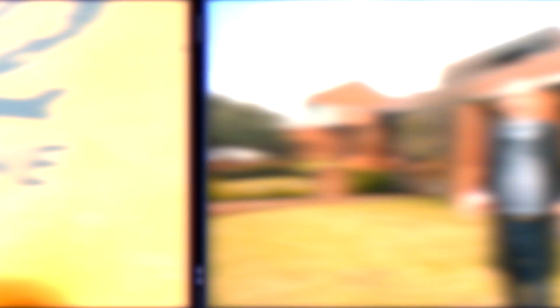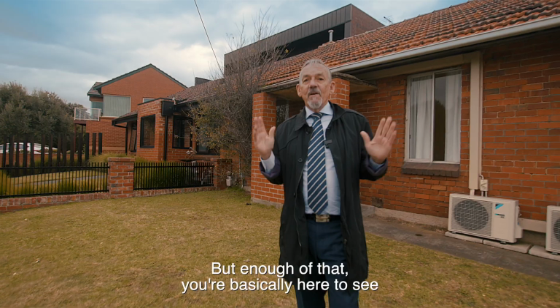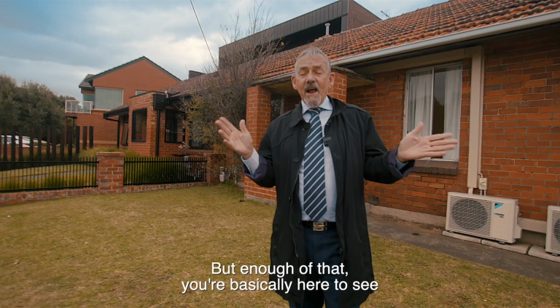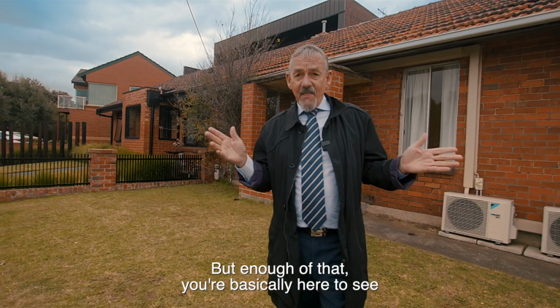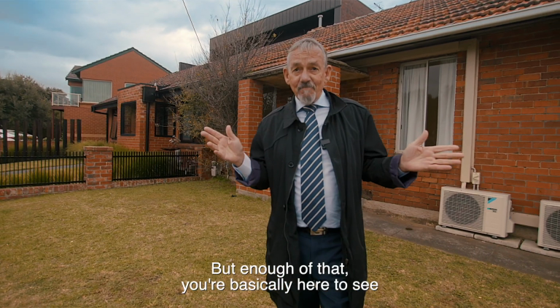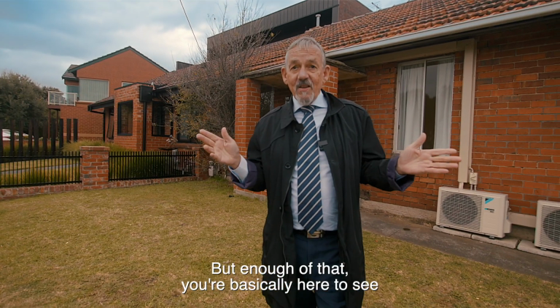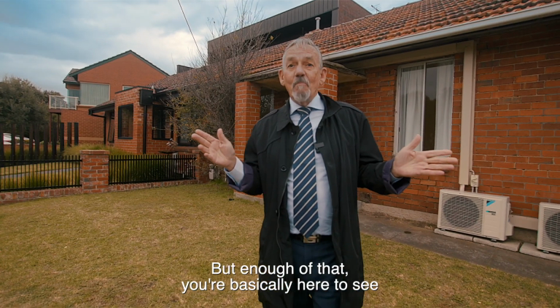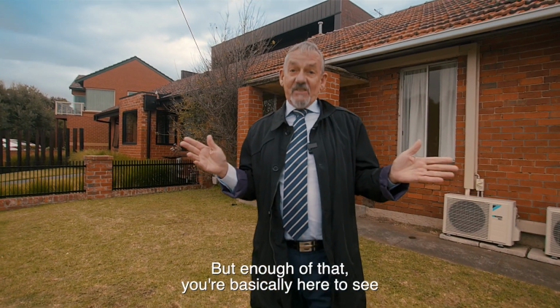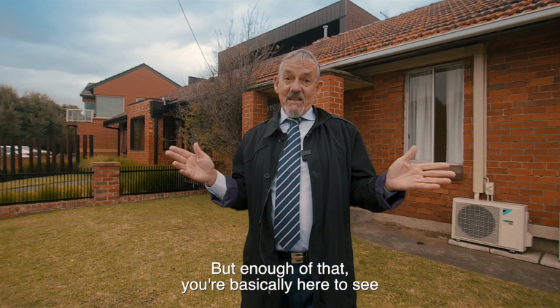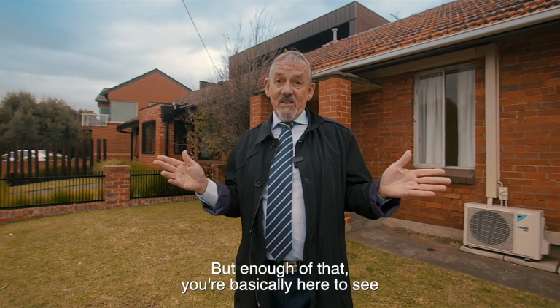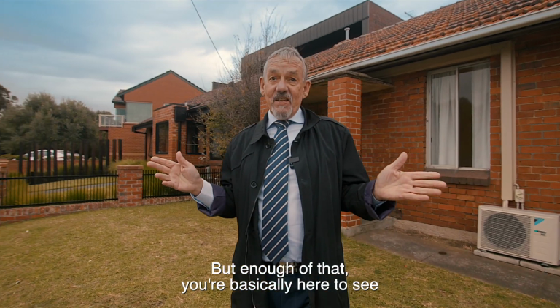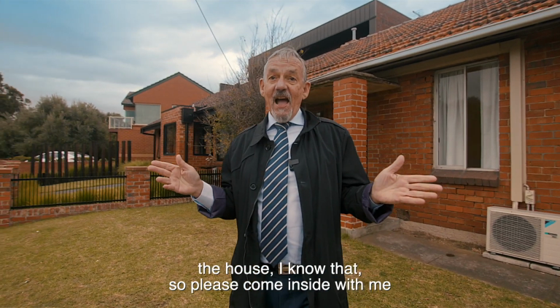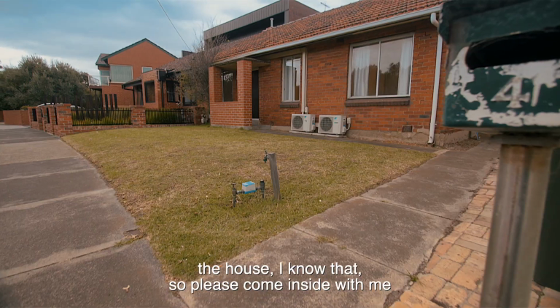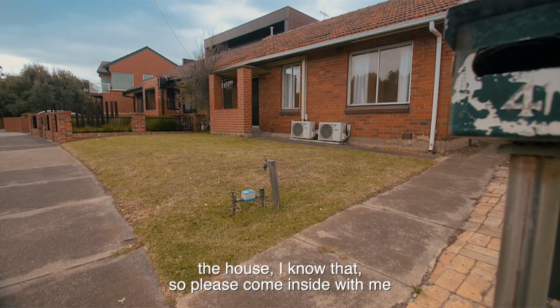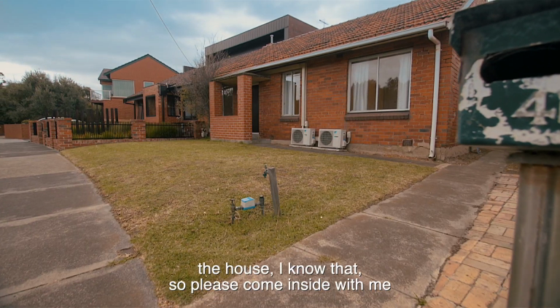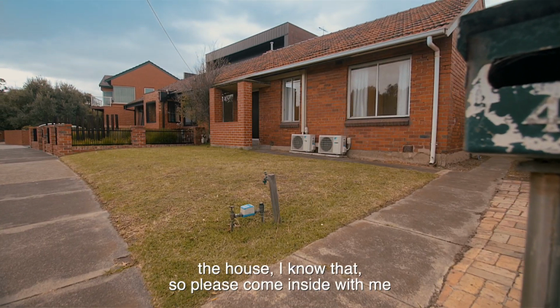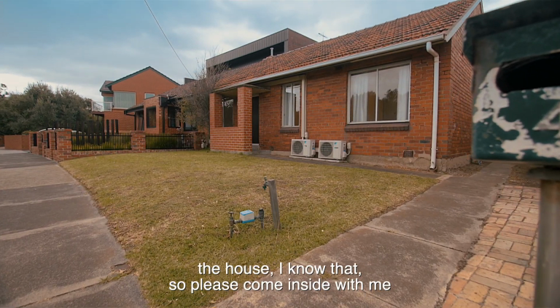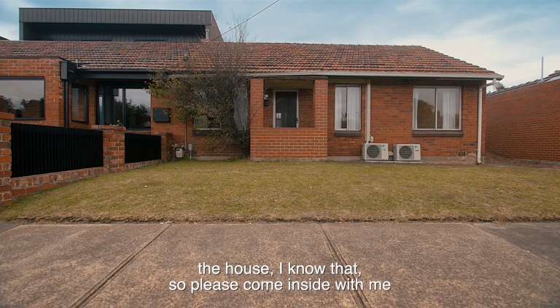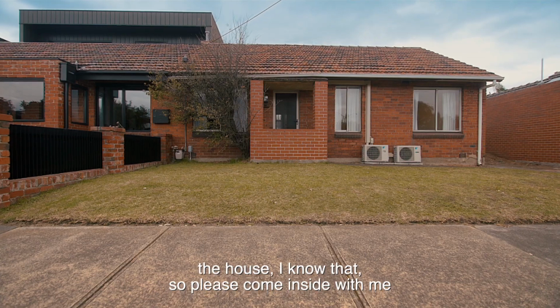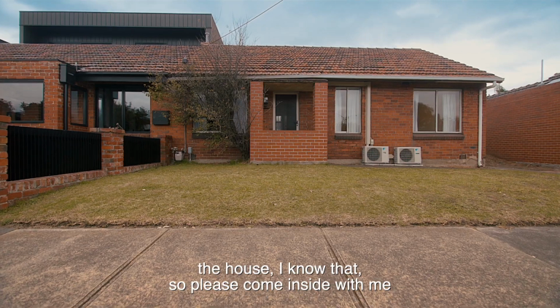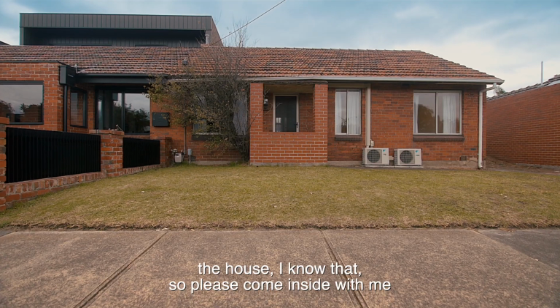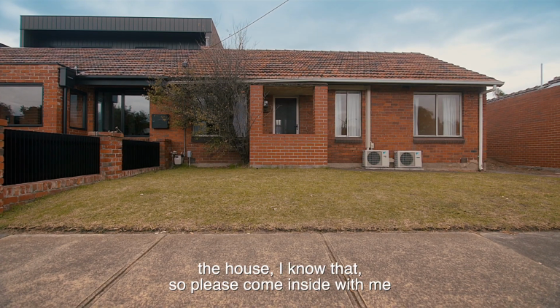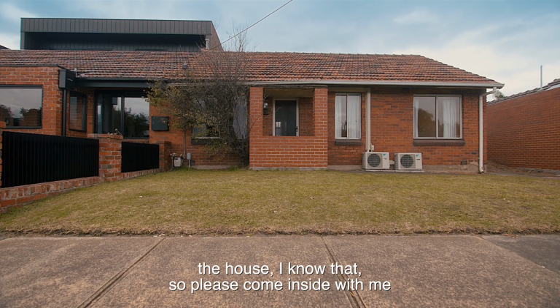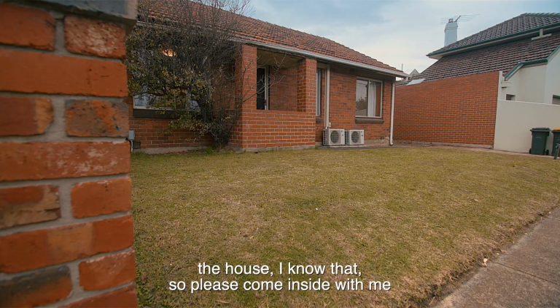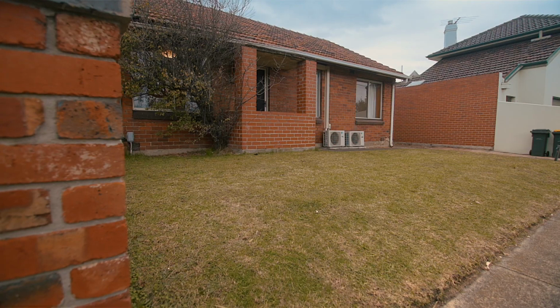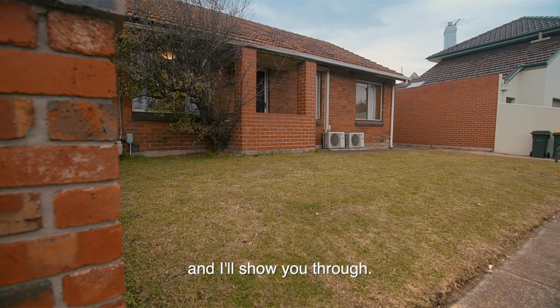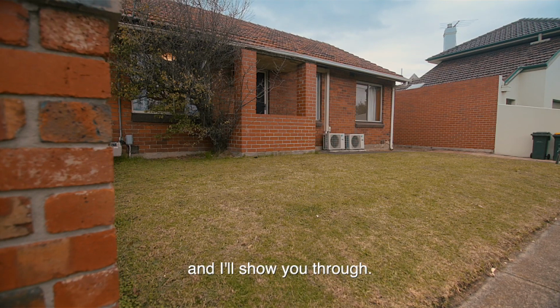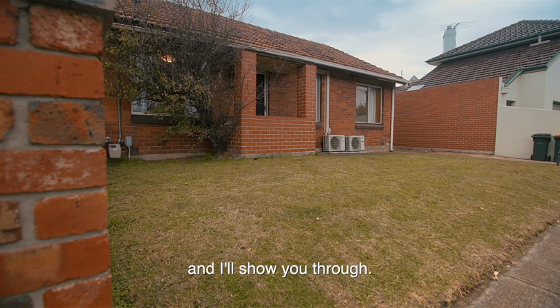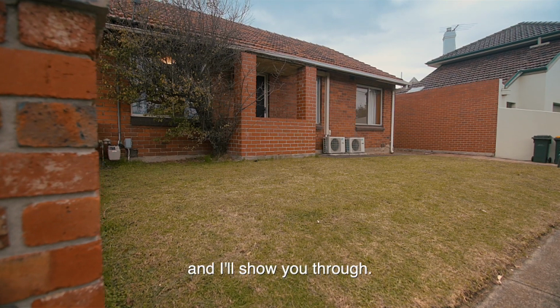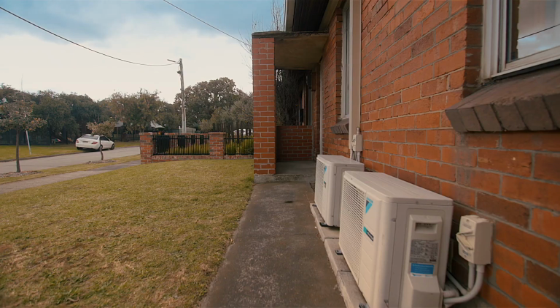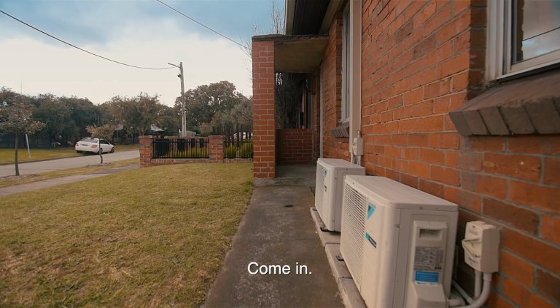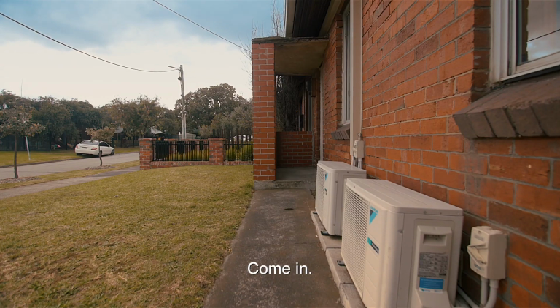But enough of that — you're basically here to see the house. I know that. So please come inside with me and I'll show you through. Come in.